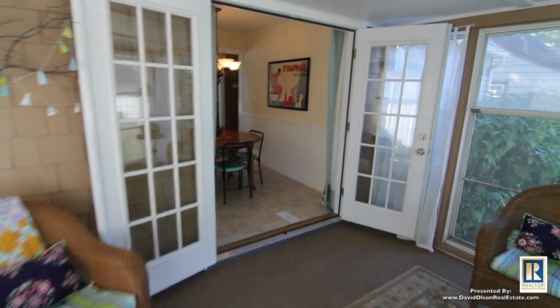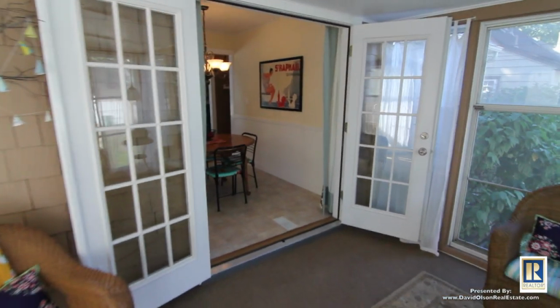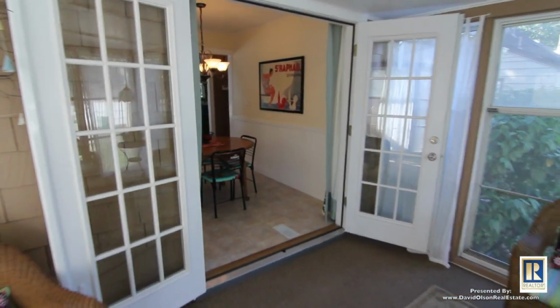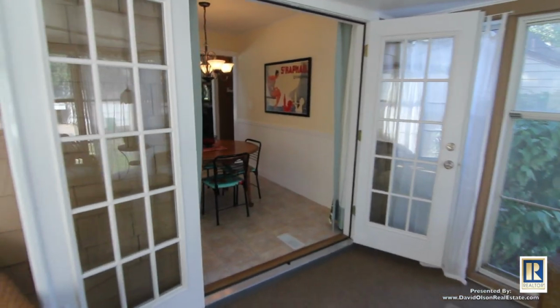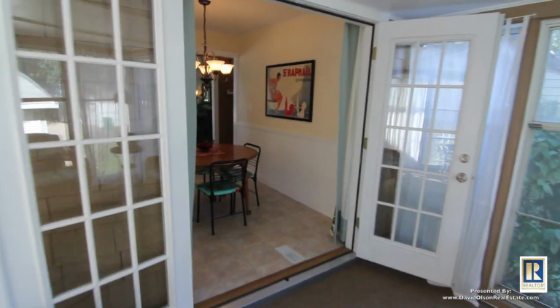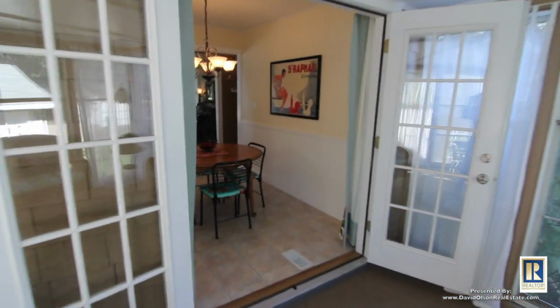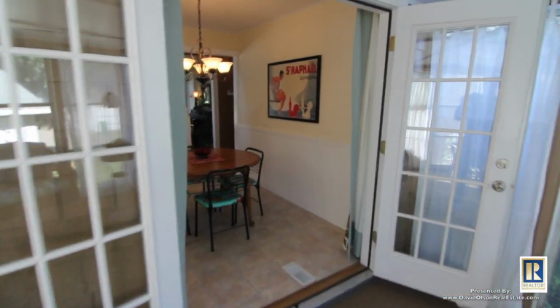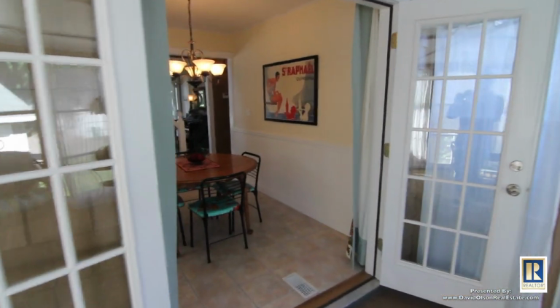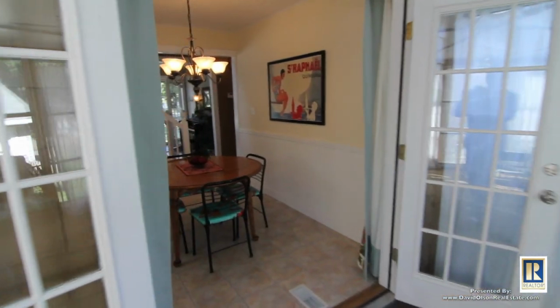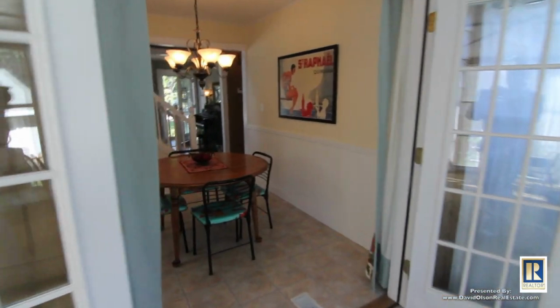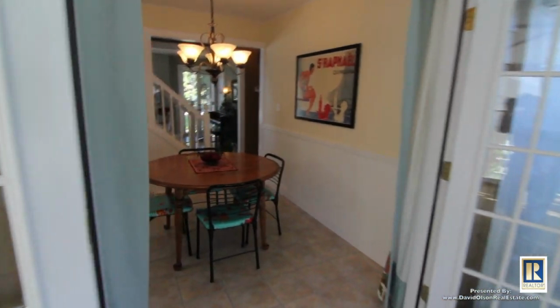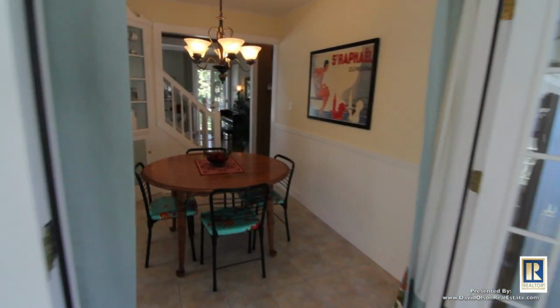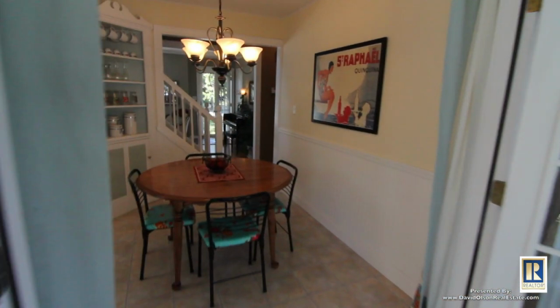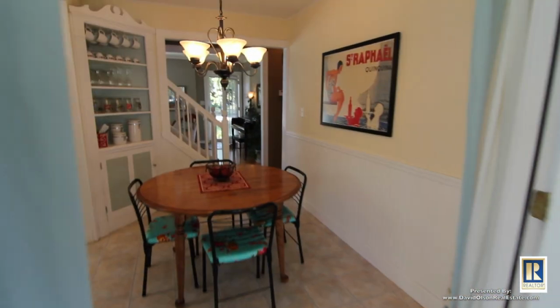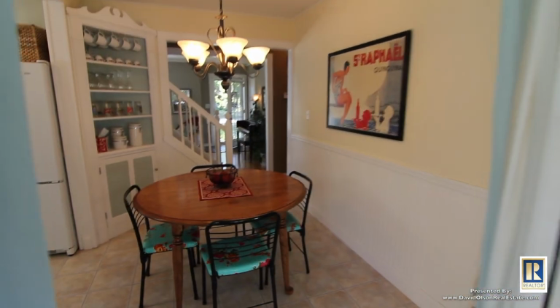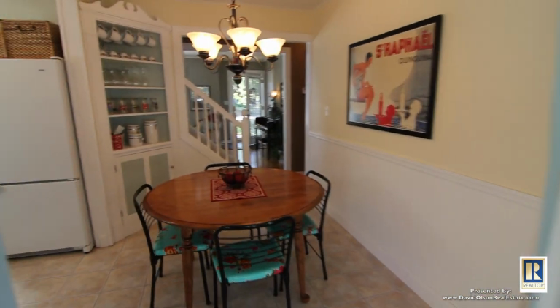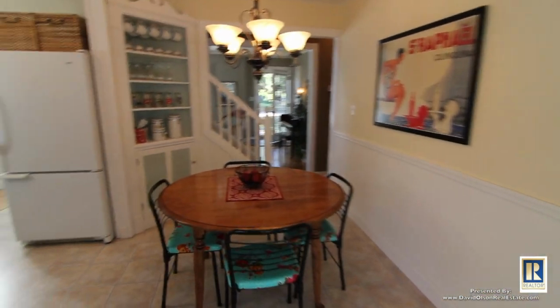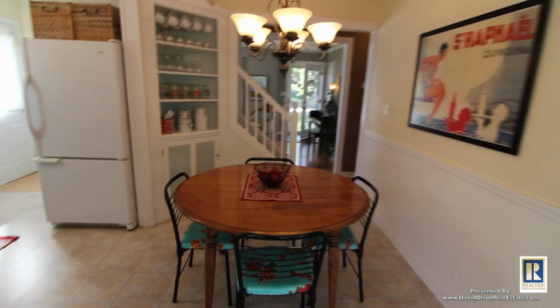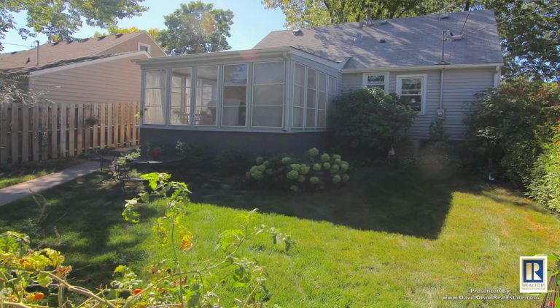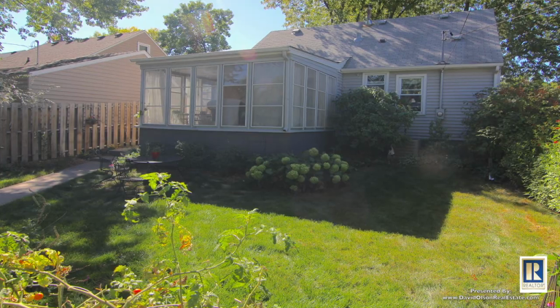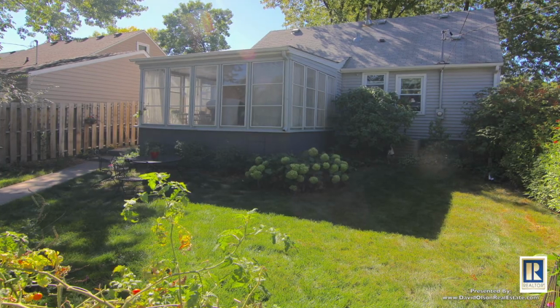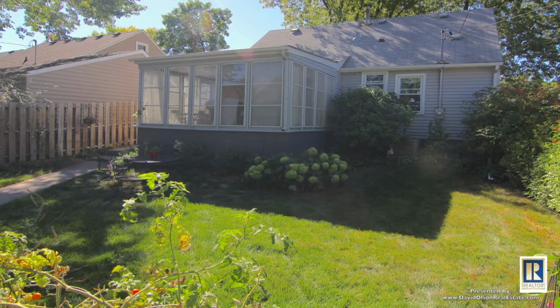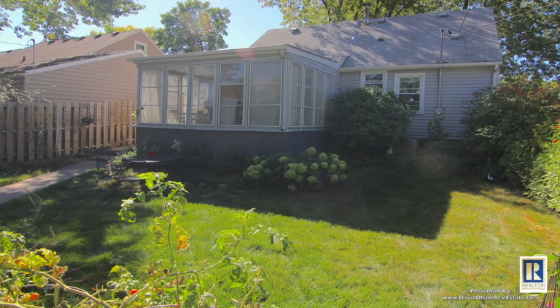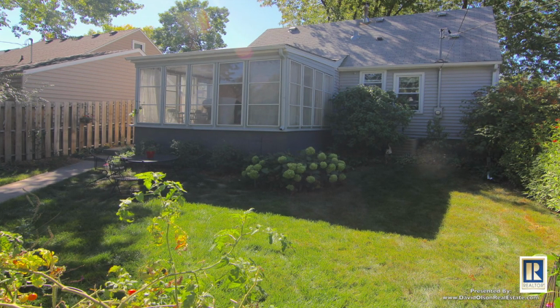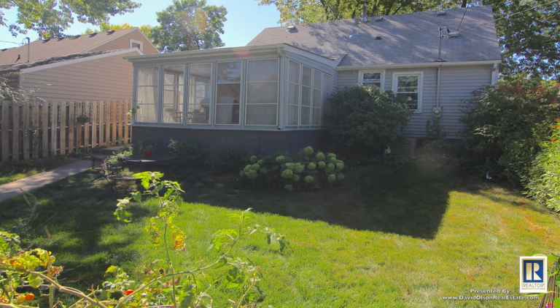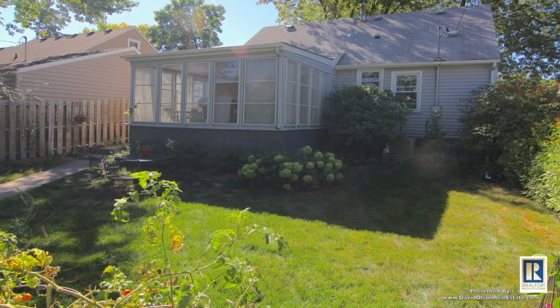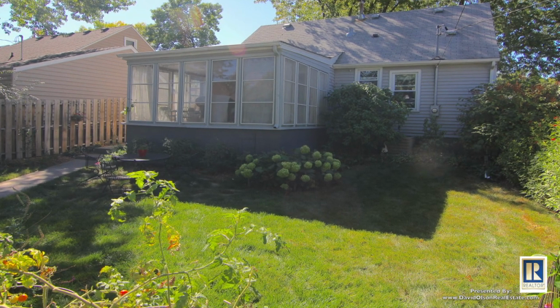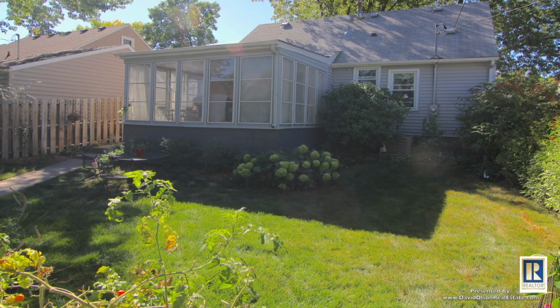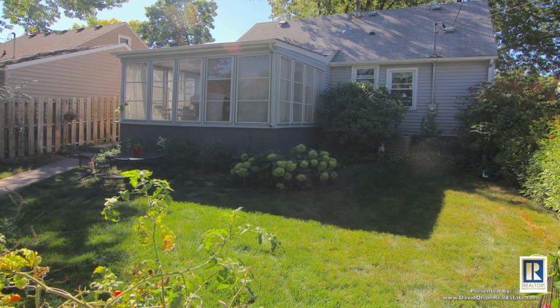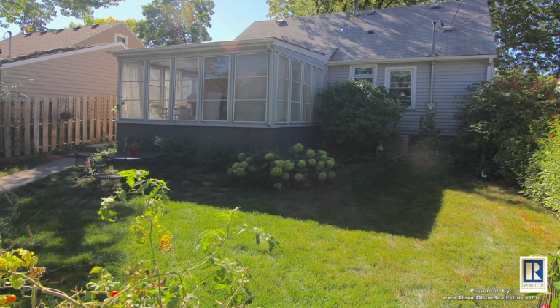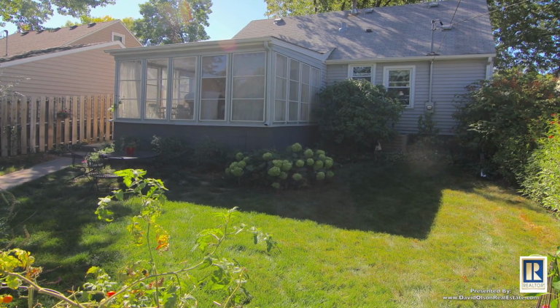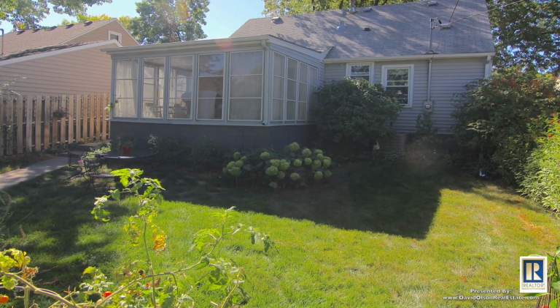We just live out here in the summer. As we mentioned, we completely finished the backyard off, put up a fence, so it's very private.